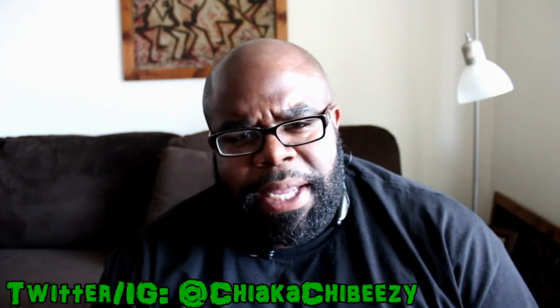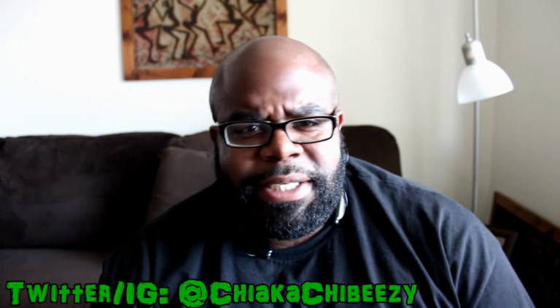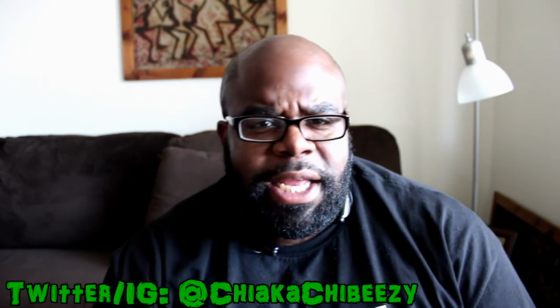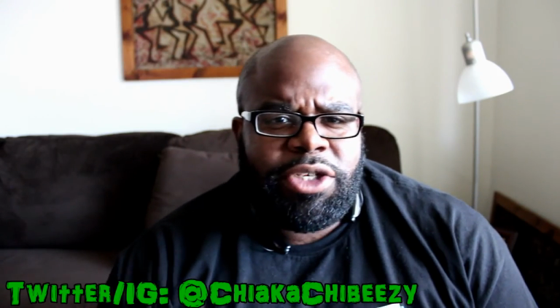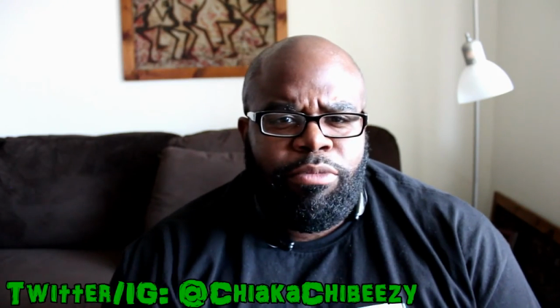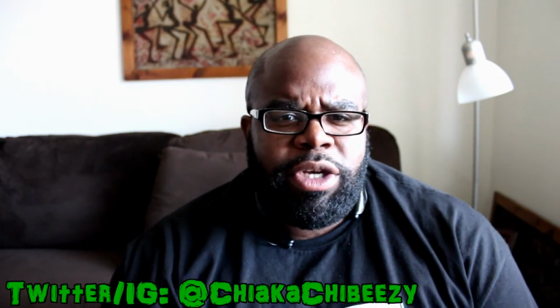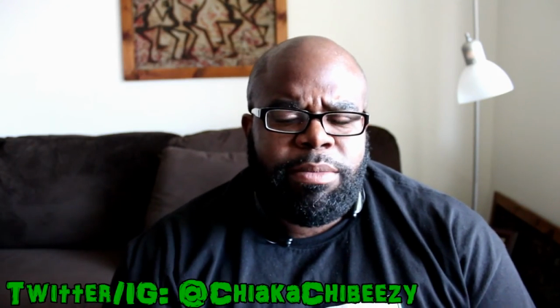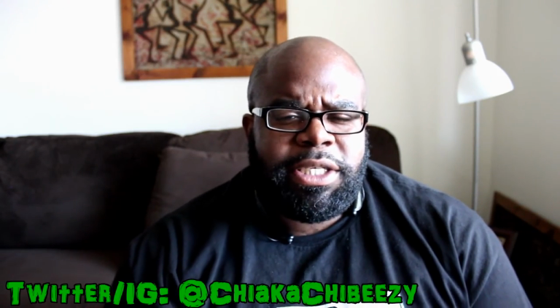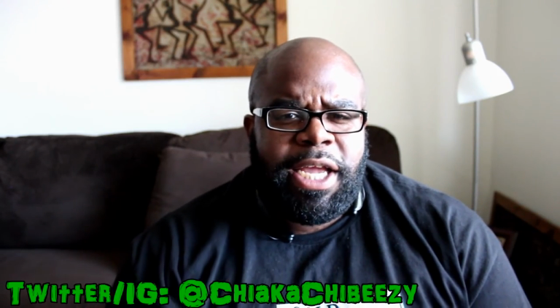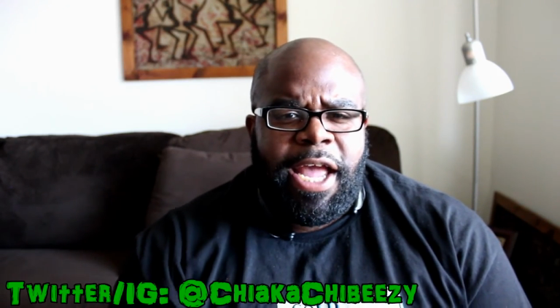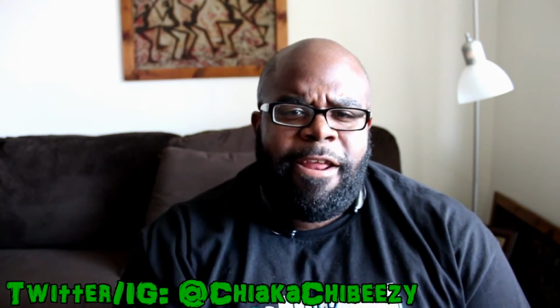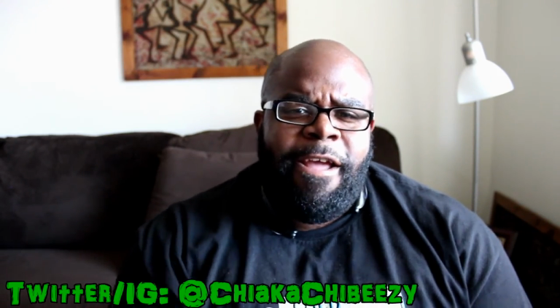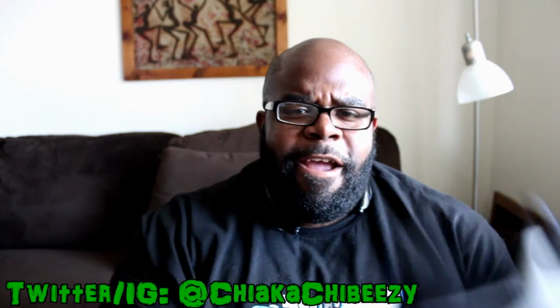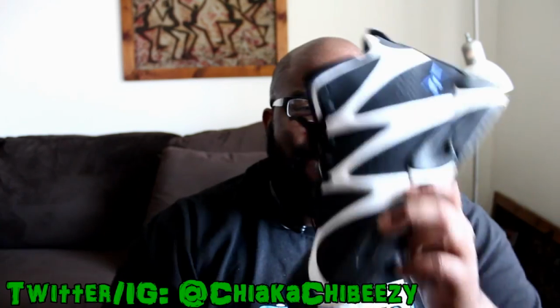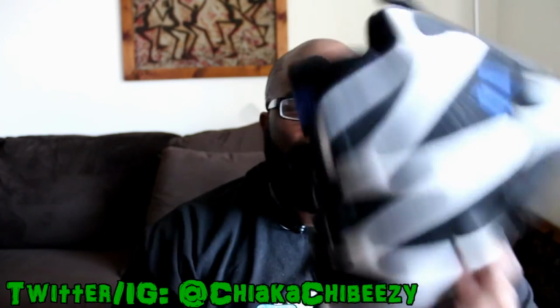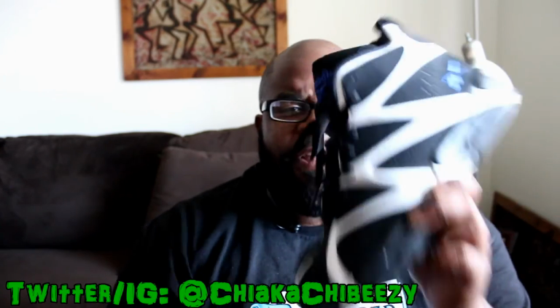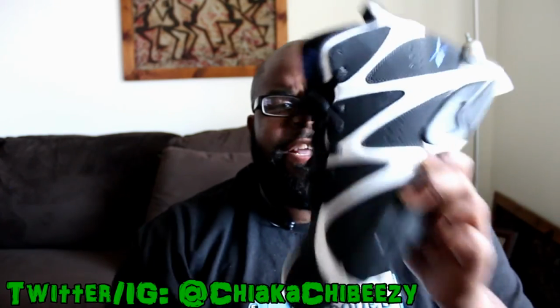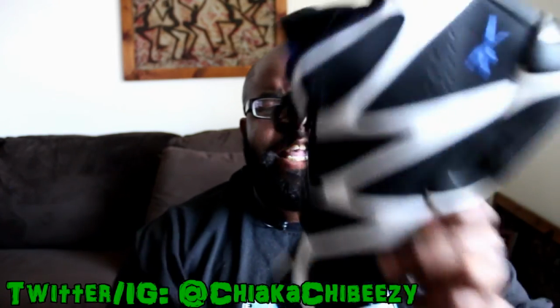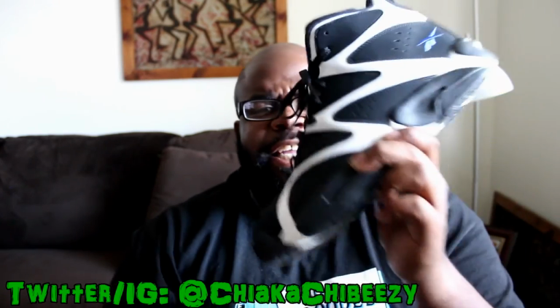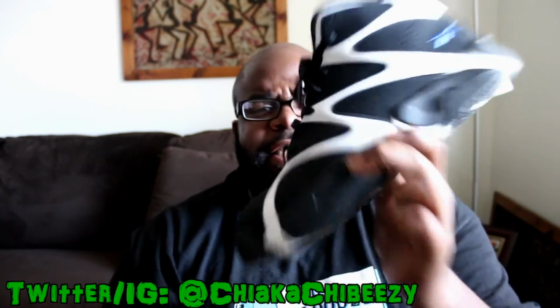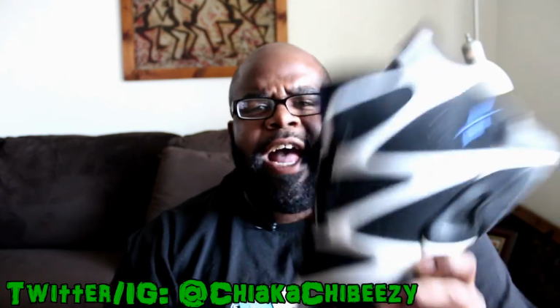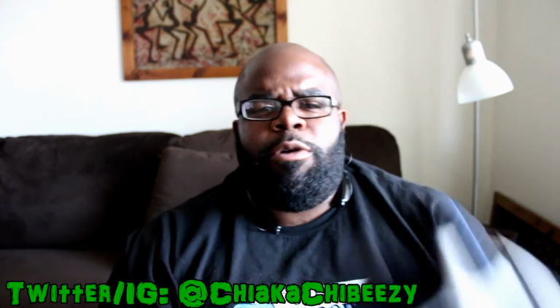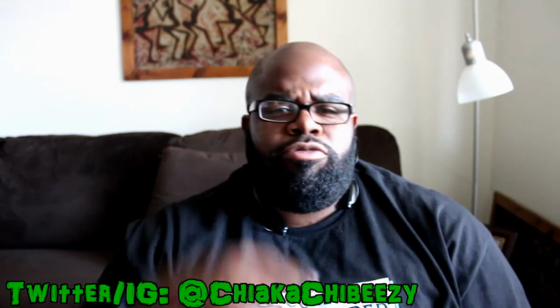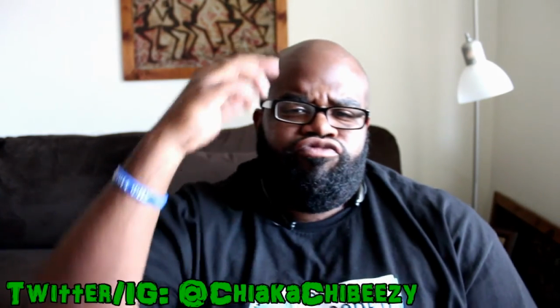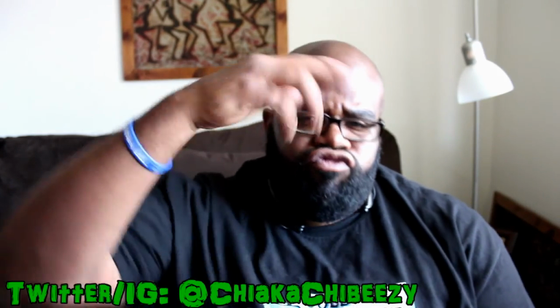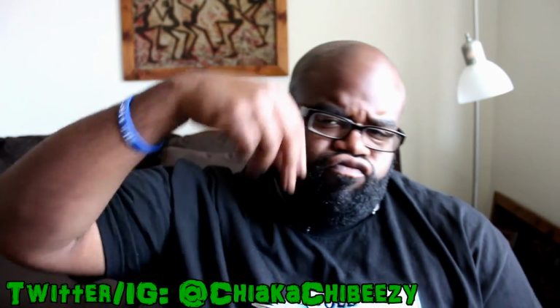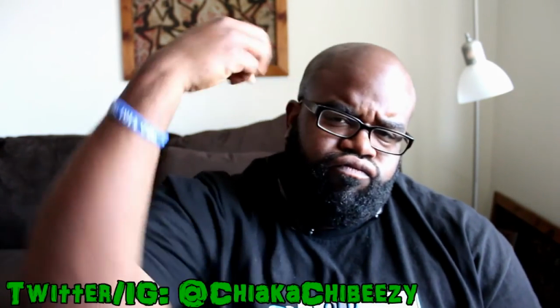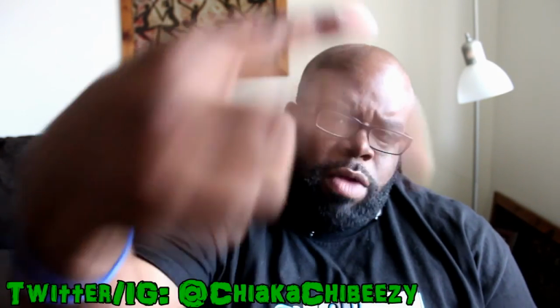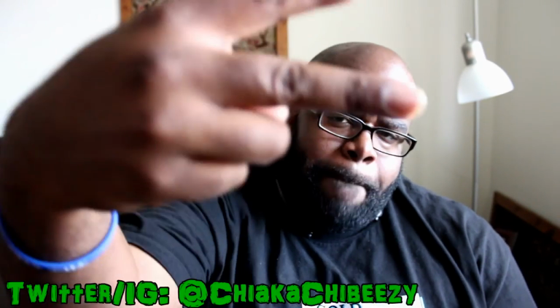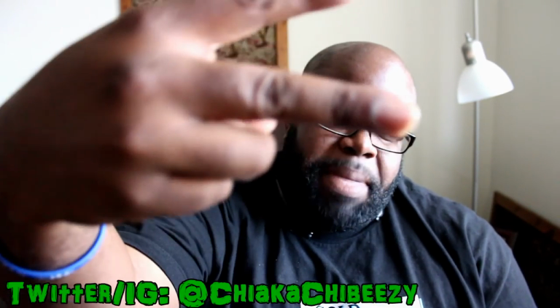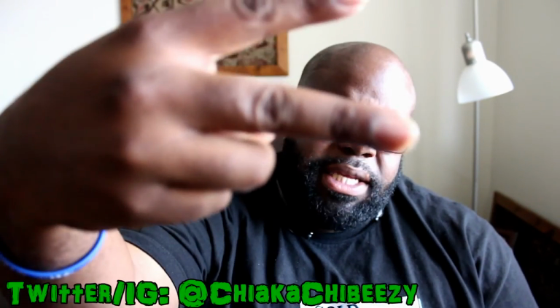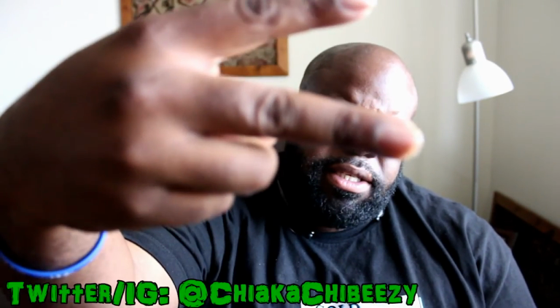Anyway y'all, with that being said, it's your boy — this is my sneakerhead — and the brother is out. Peace.